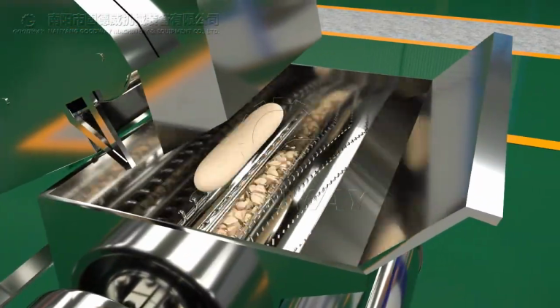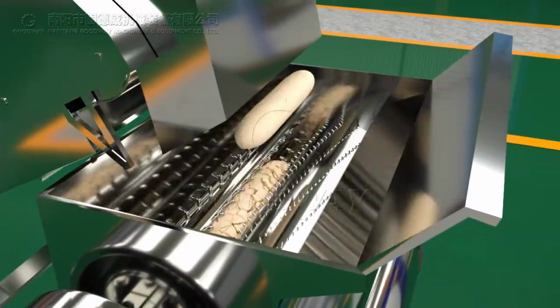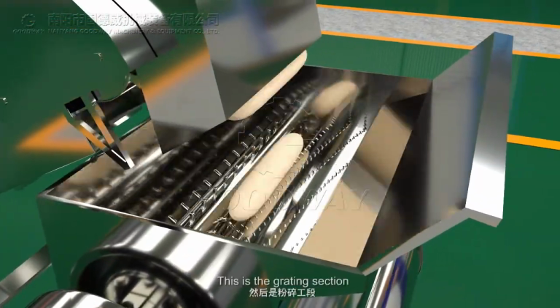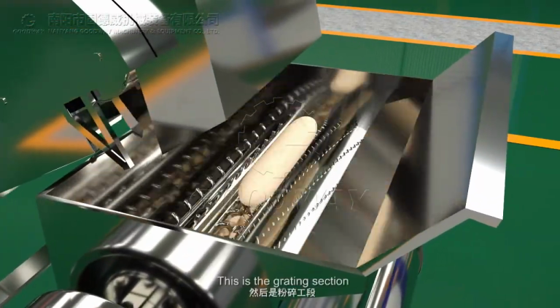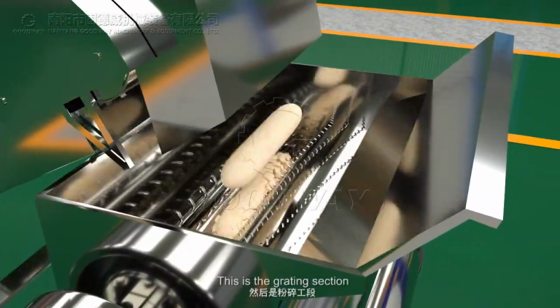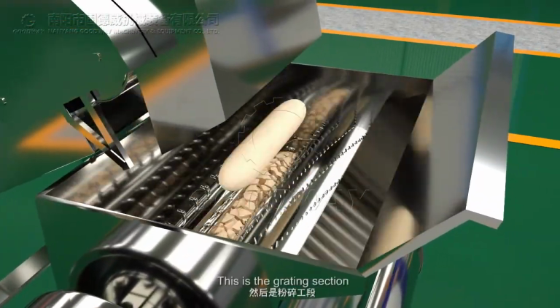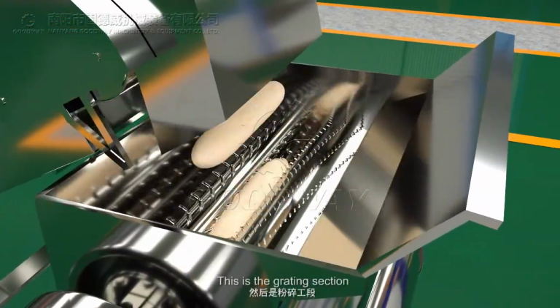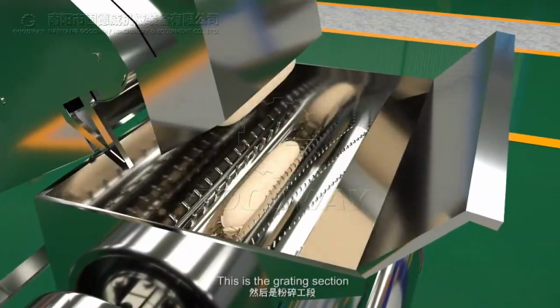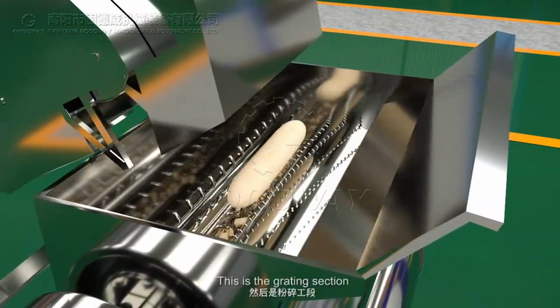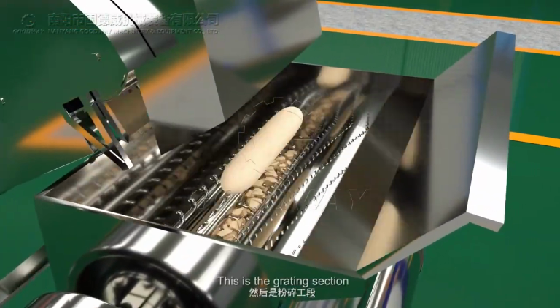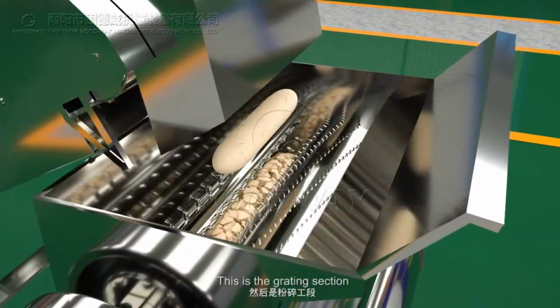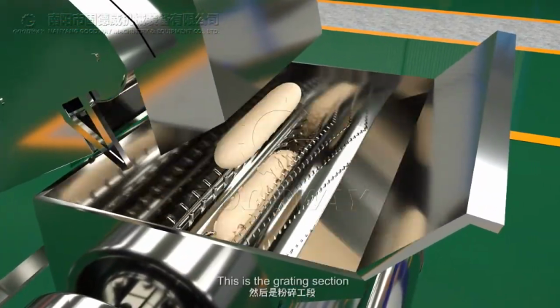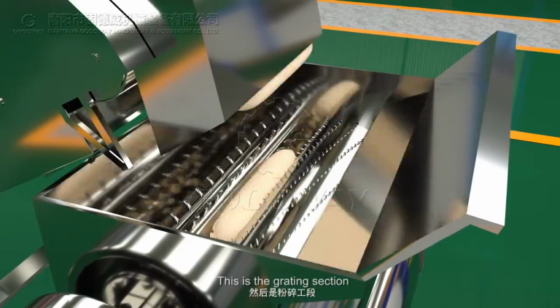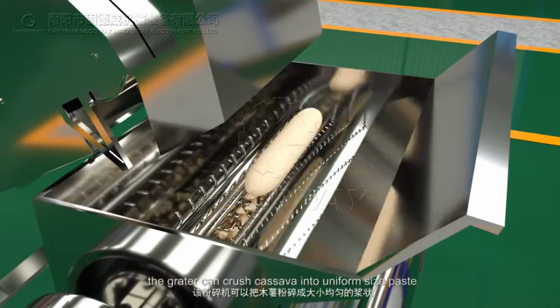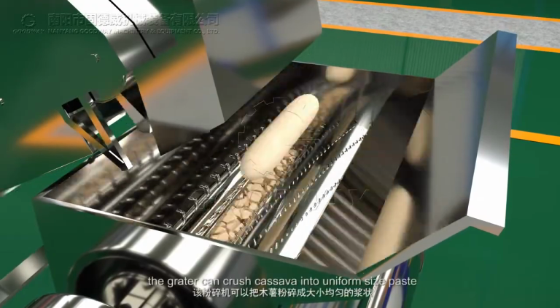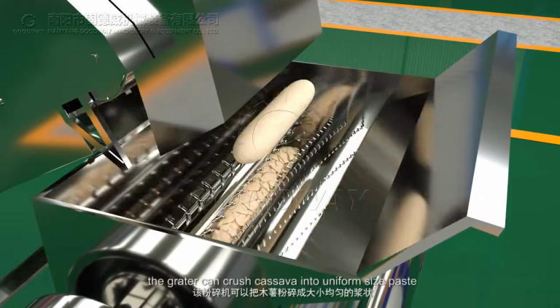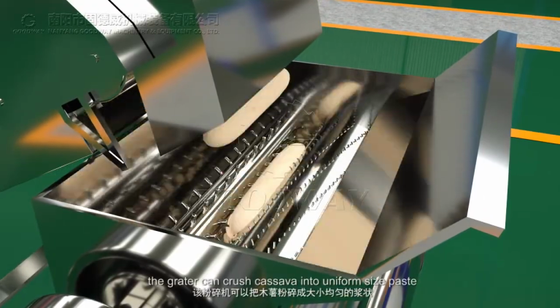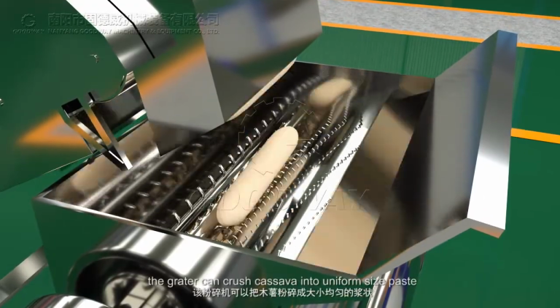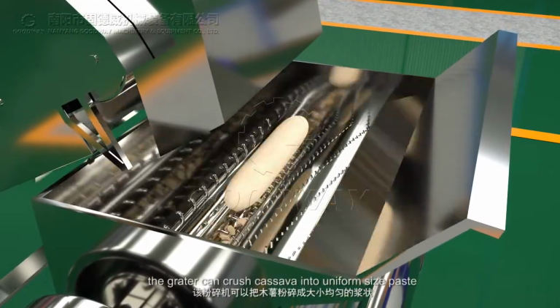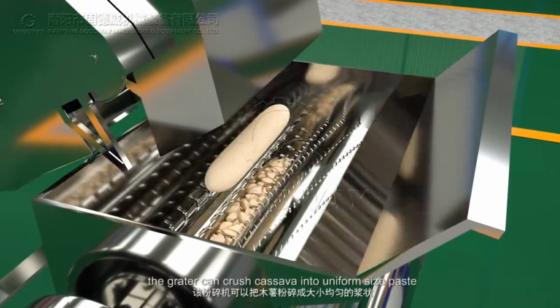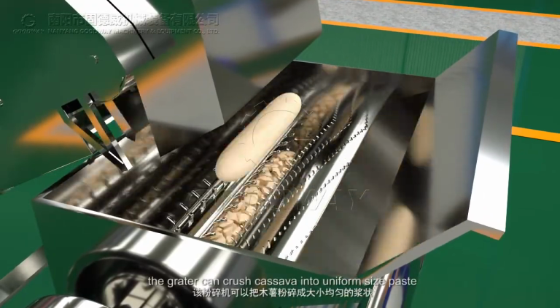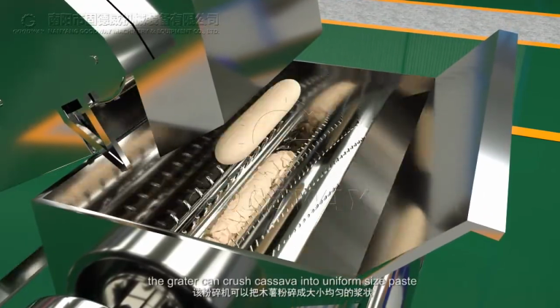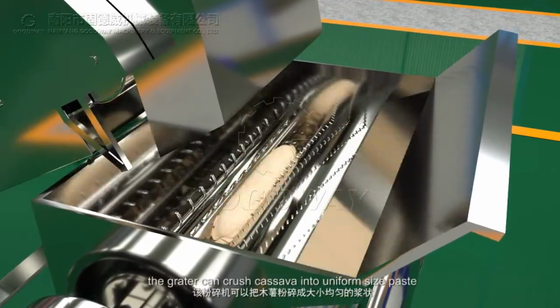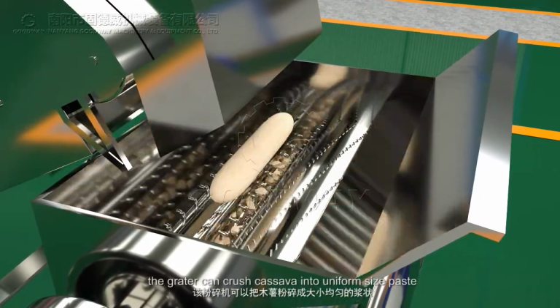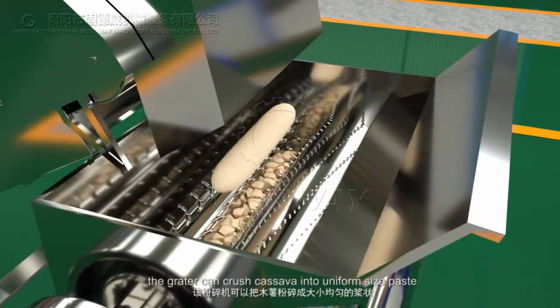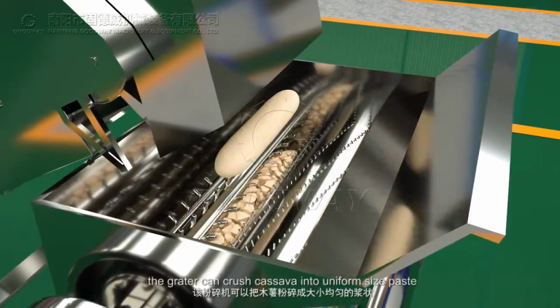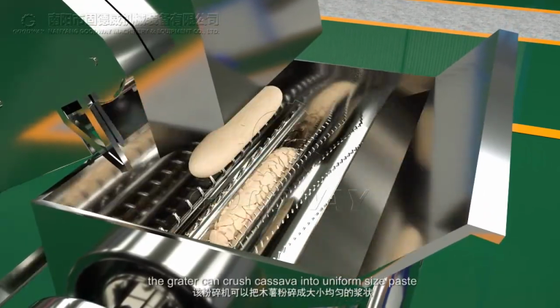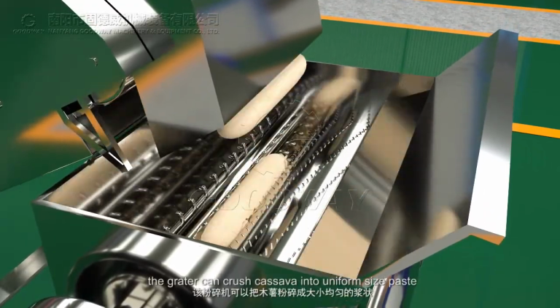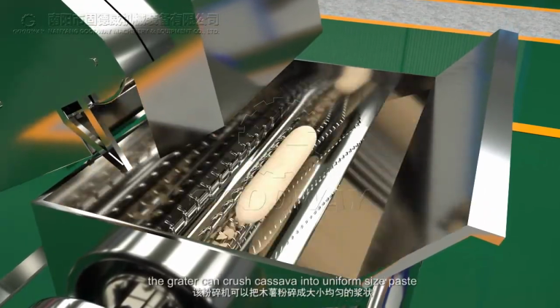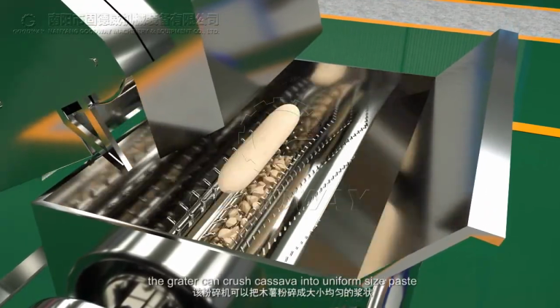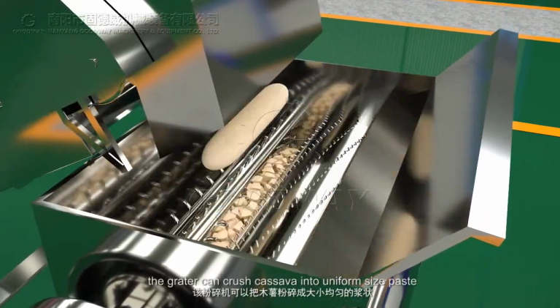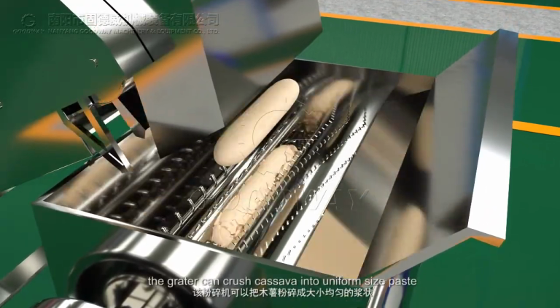This is the grating section. The grater can crush cassava into a uniform size paste.